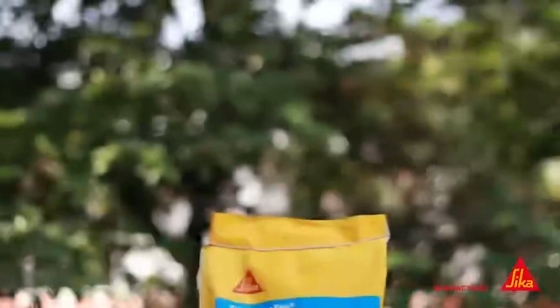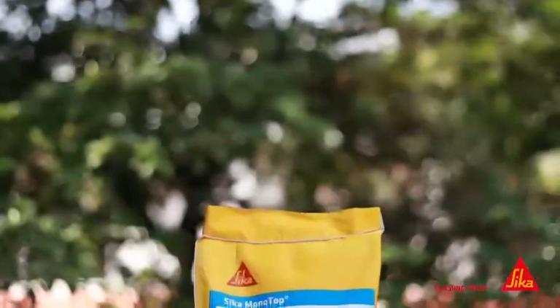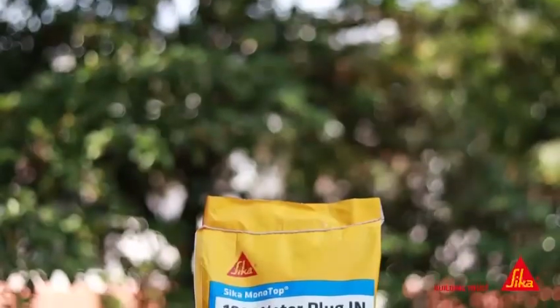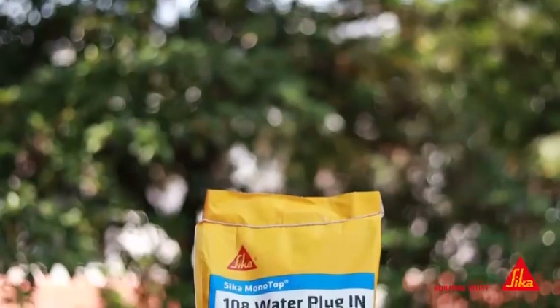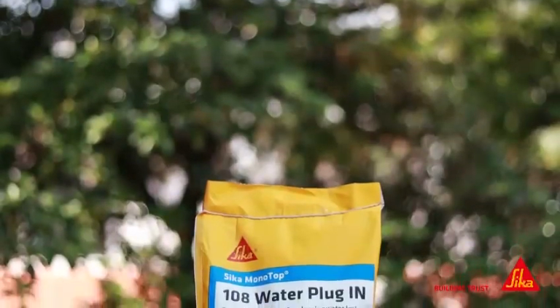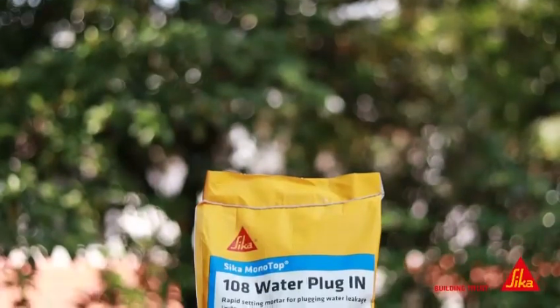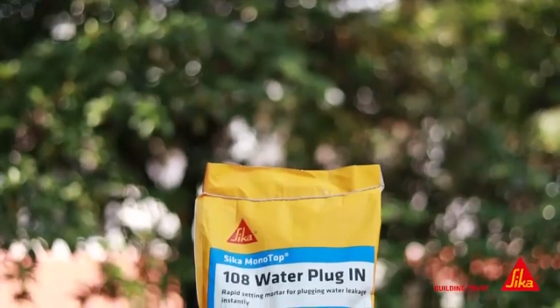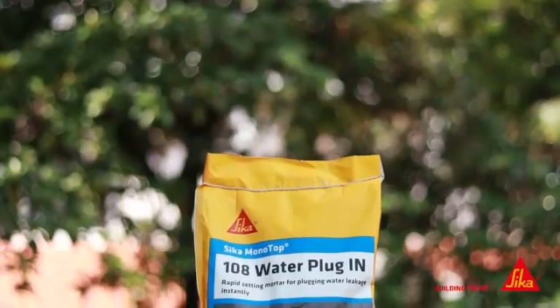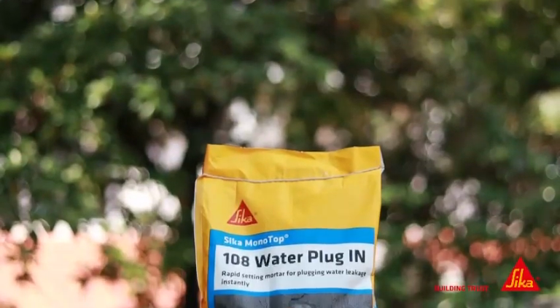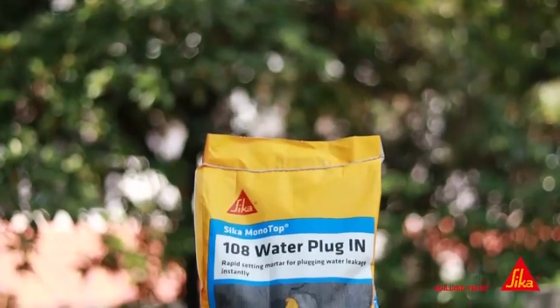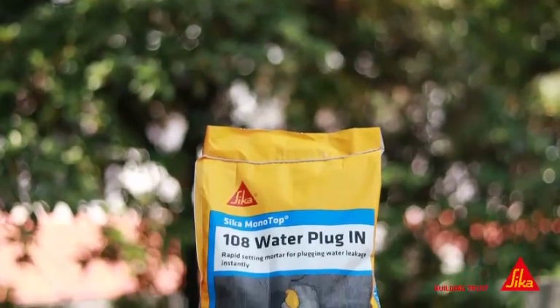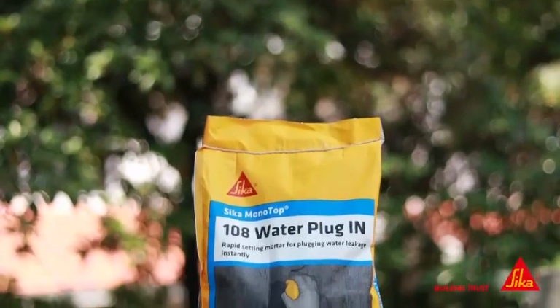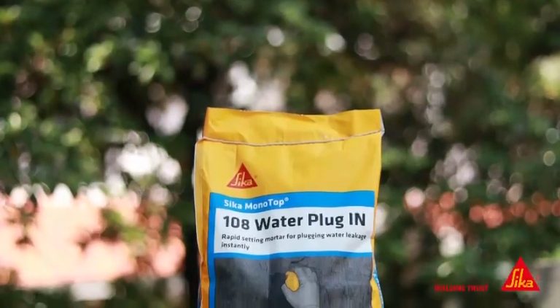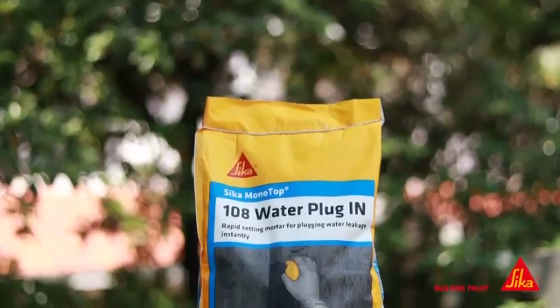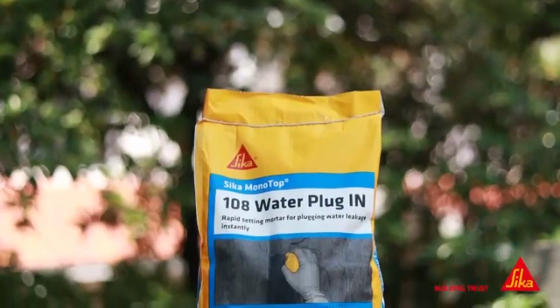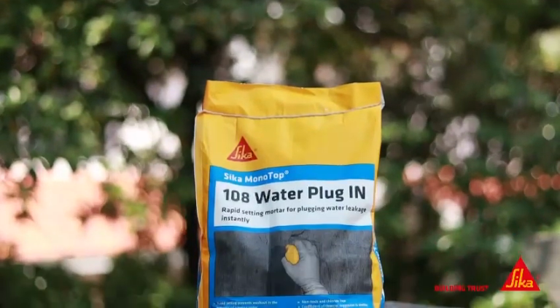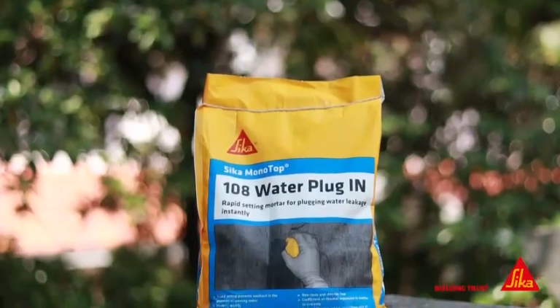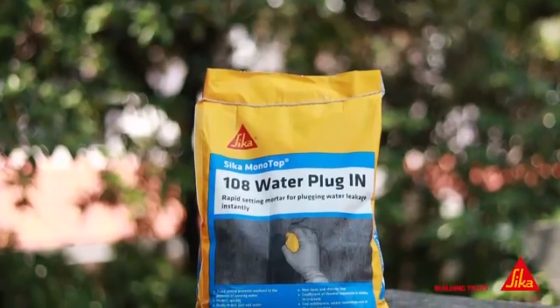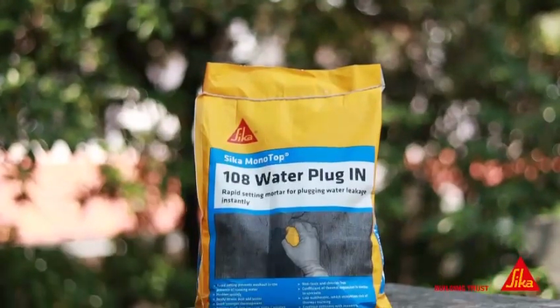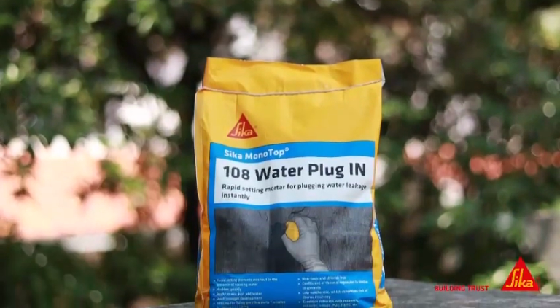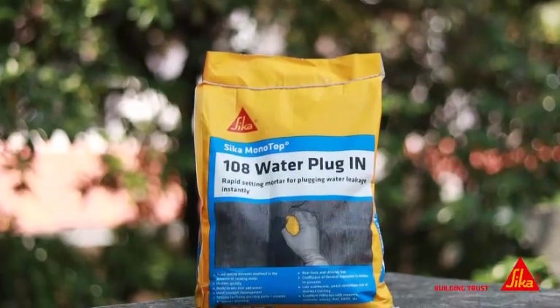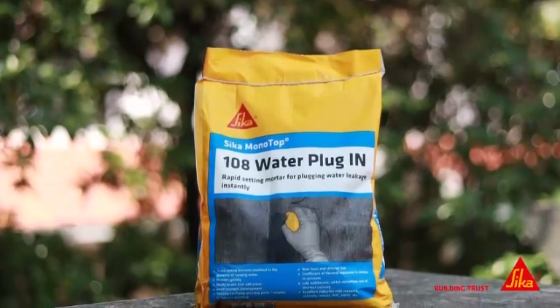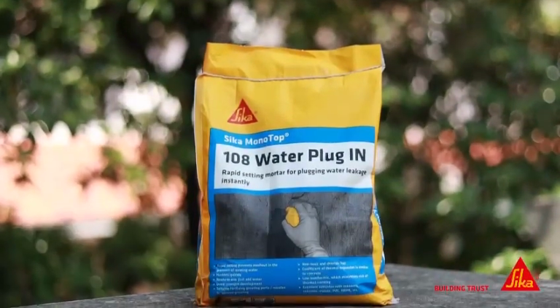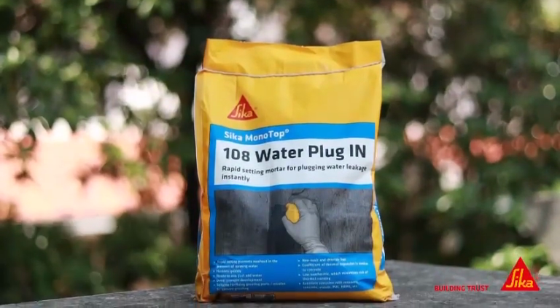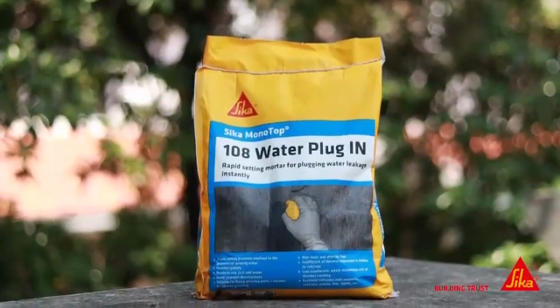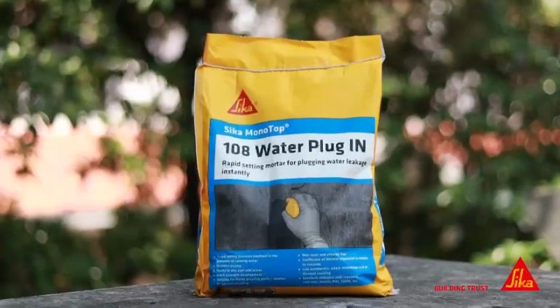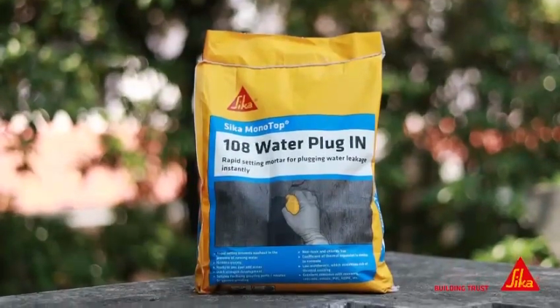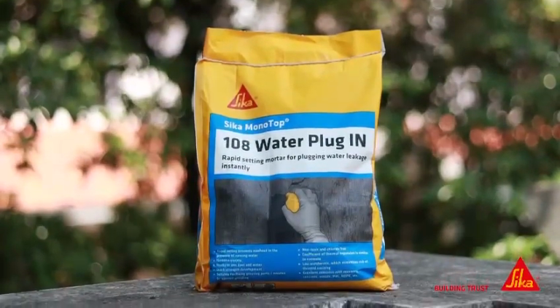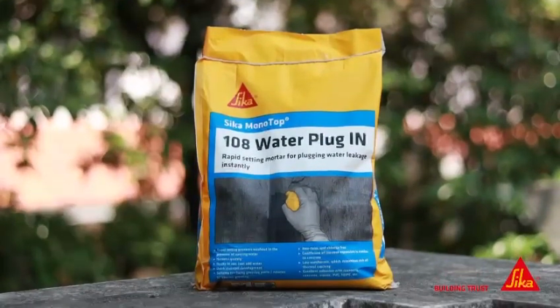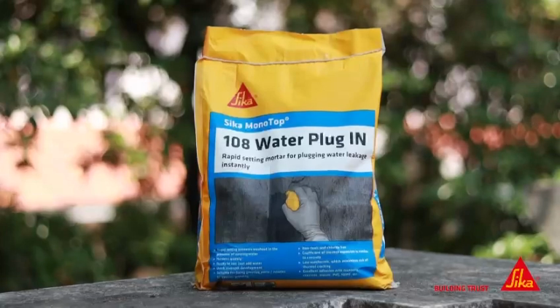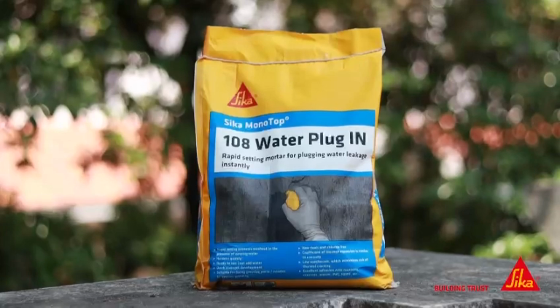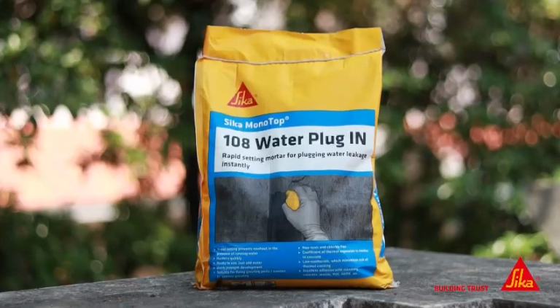Sika Monotaube 108 Water Plug — the quick solution to stop water leaks in concrete and masonry.